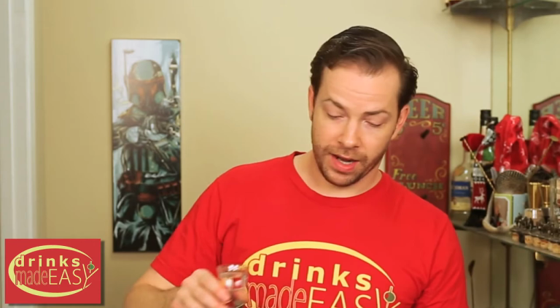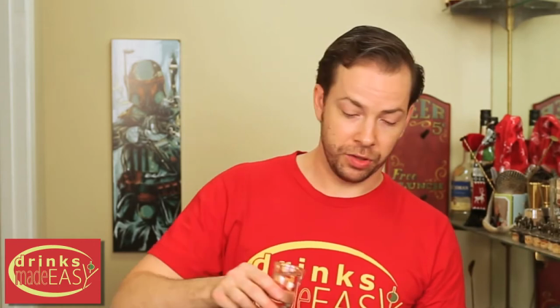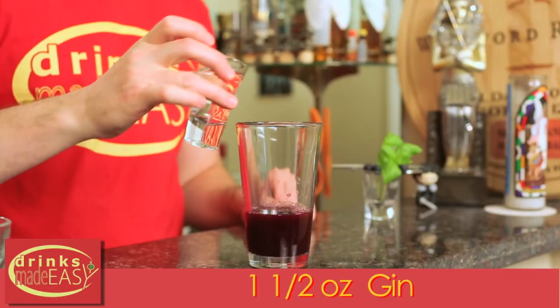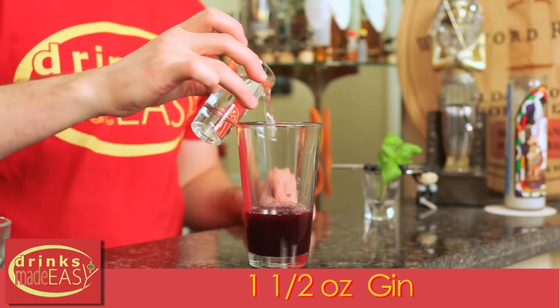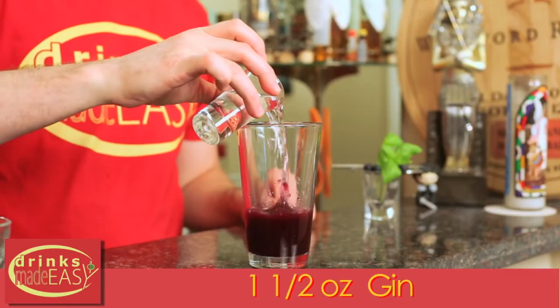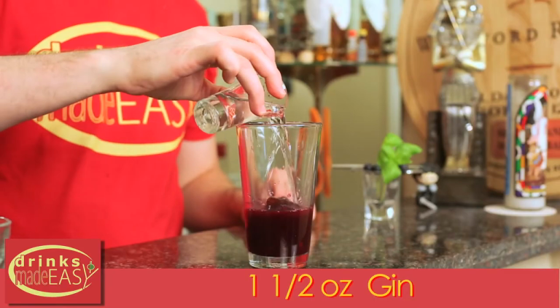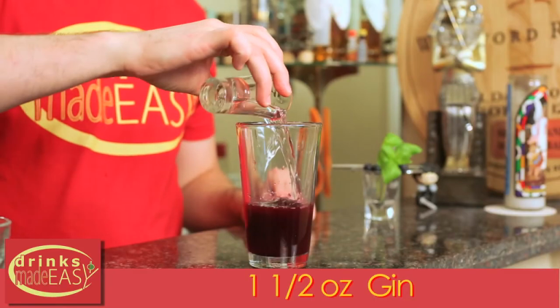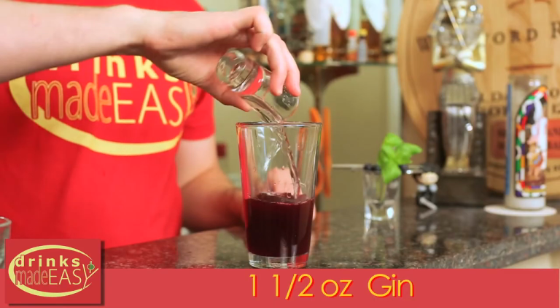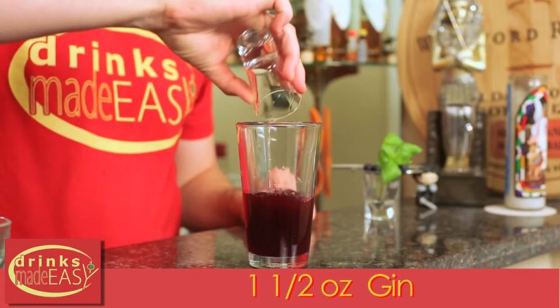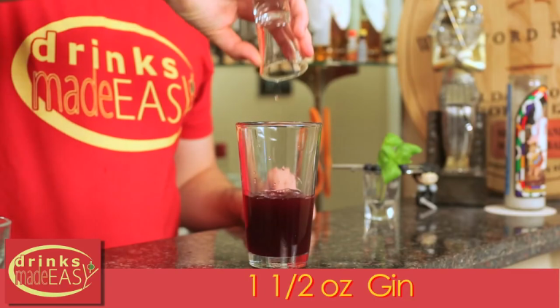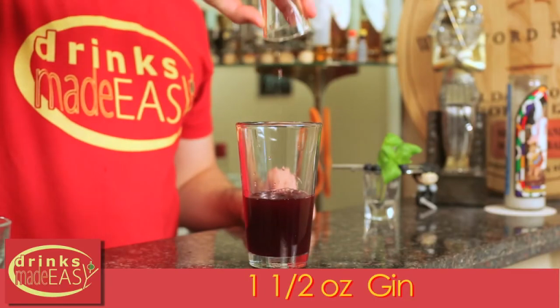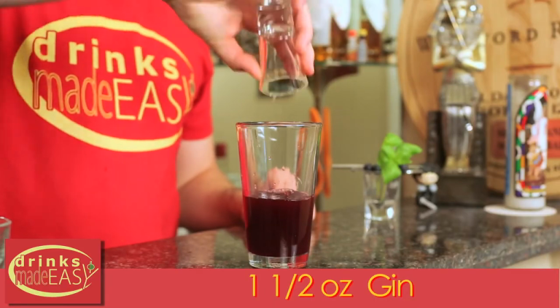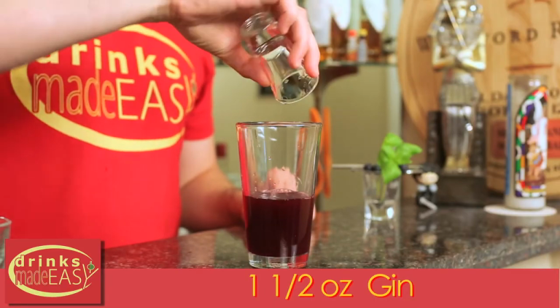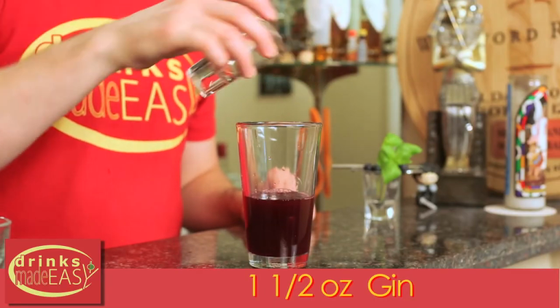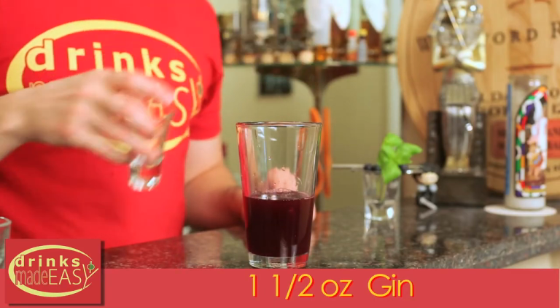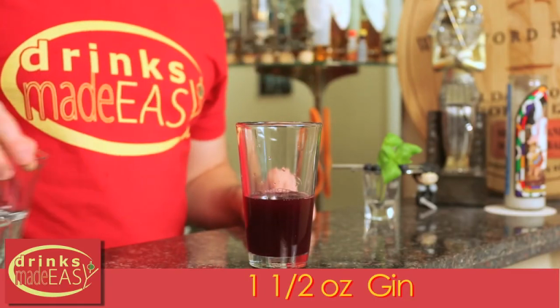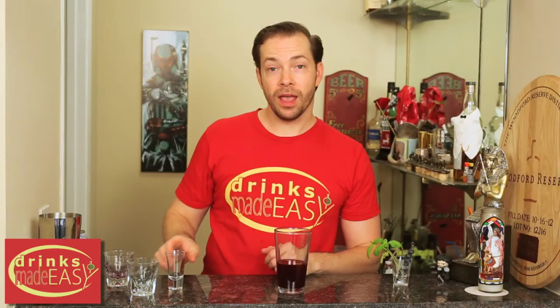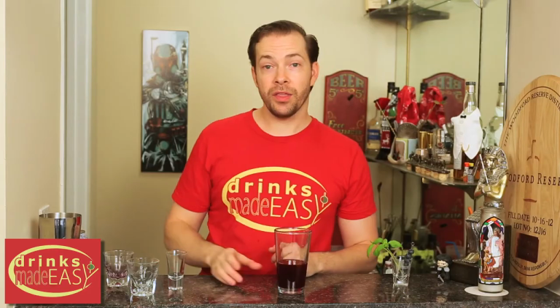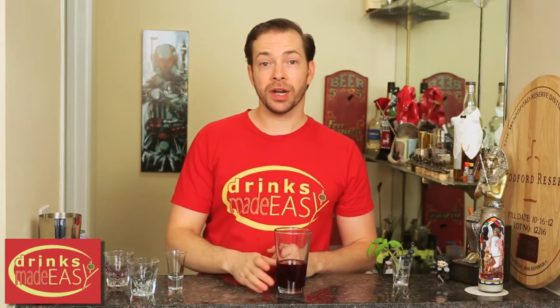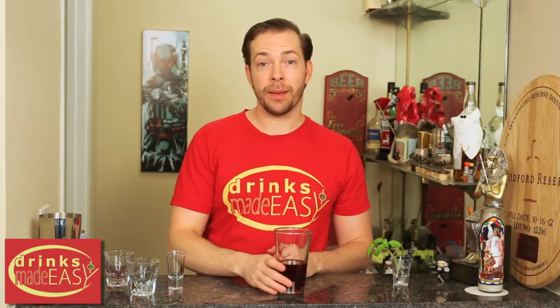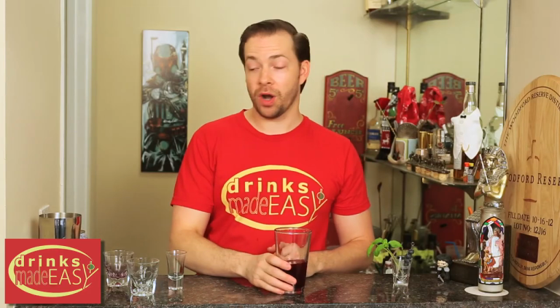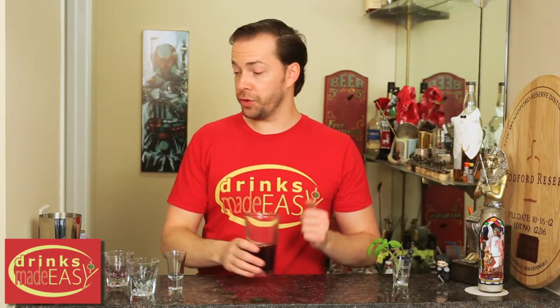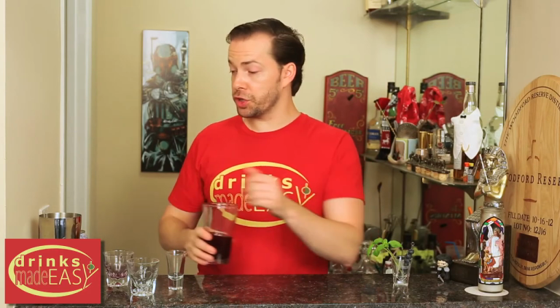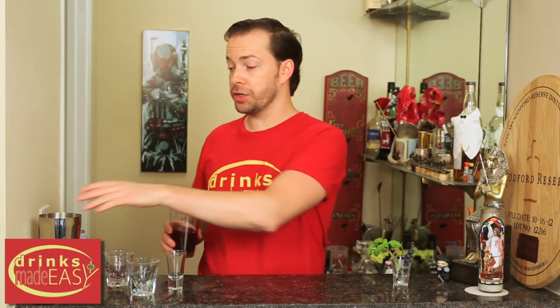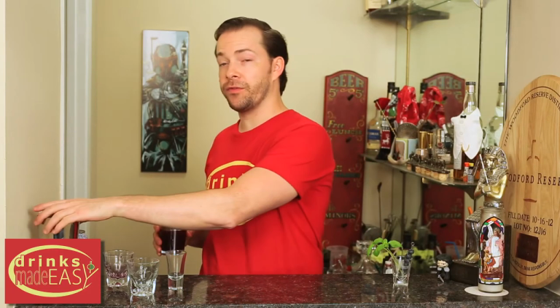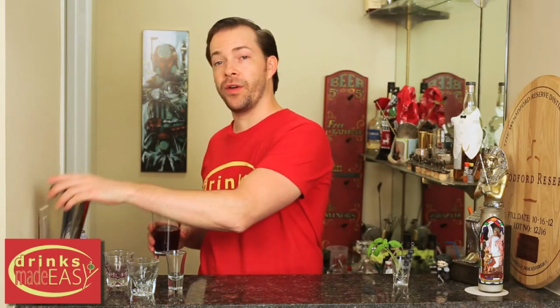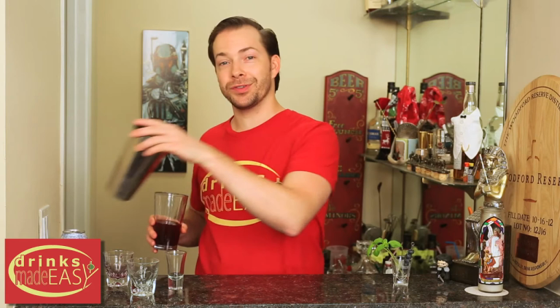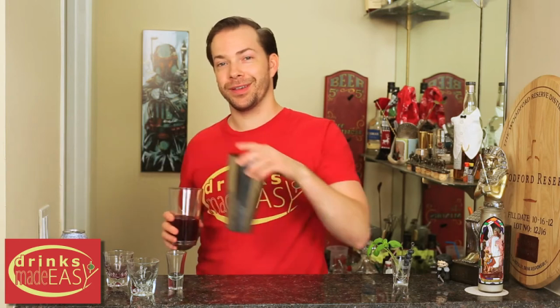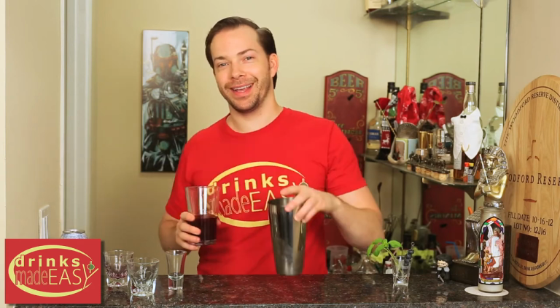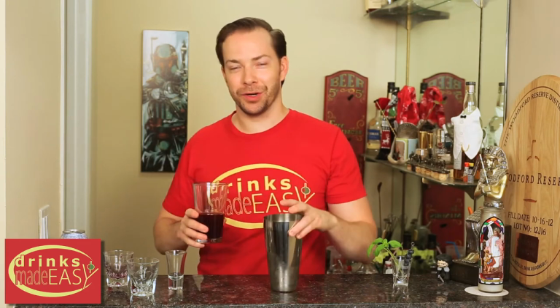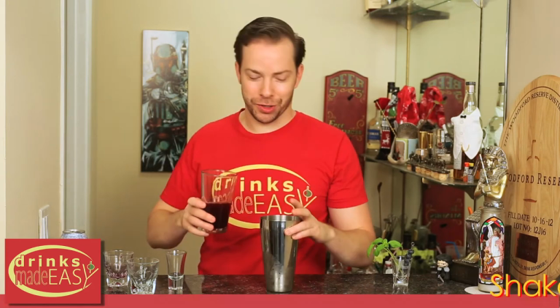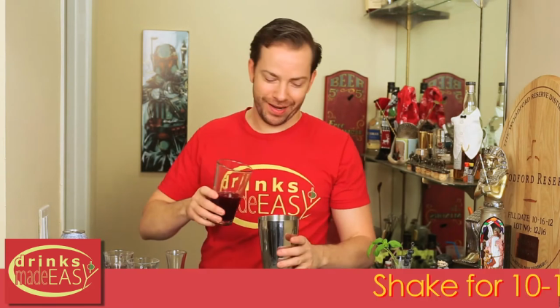Next you'll add one and a half ounces of gin, and then you're gonna cap that off into a shaker tin full of ice and give it a good shake.